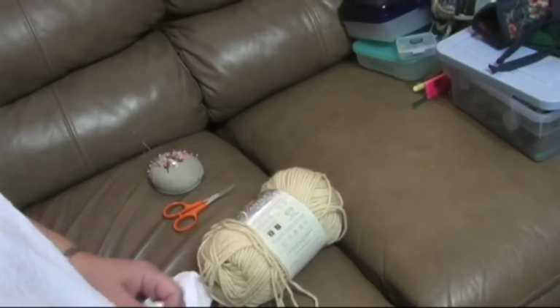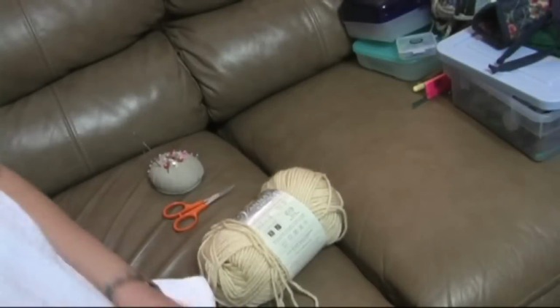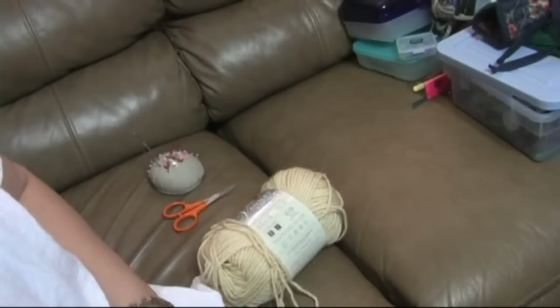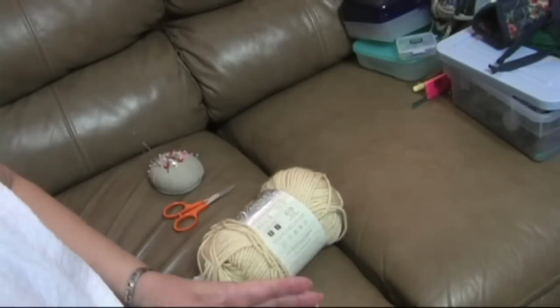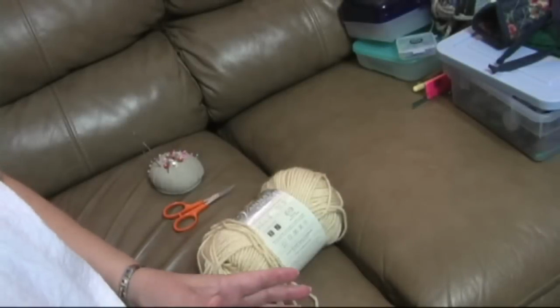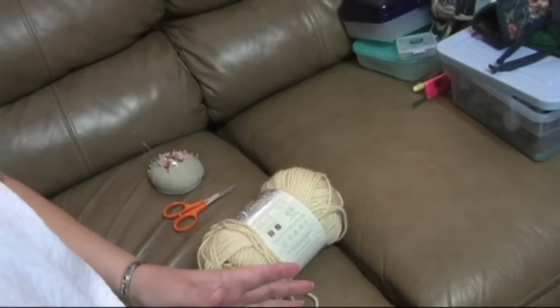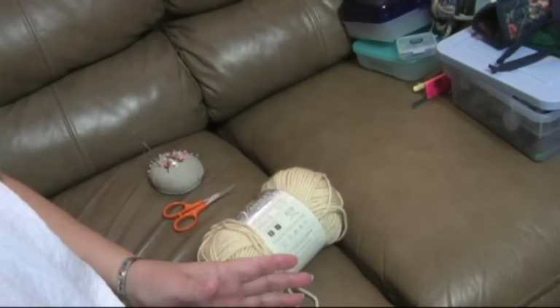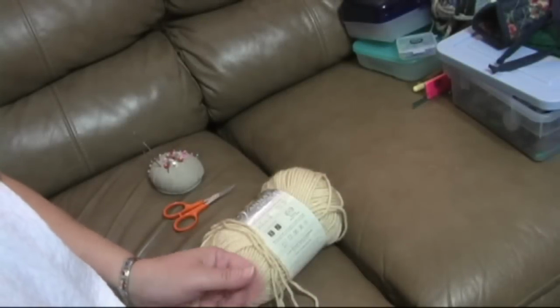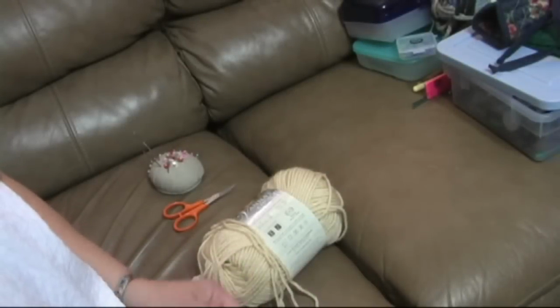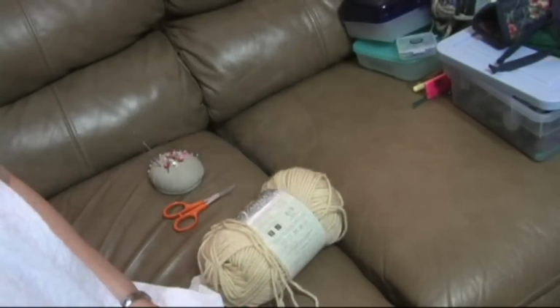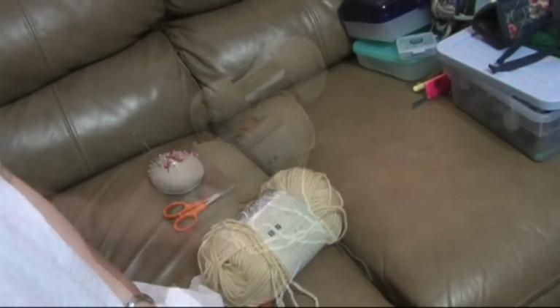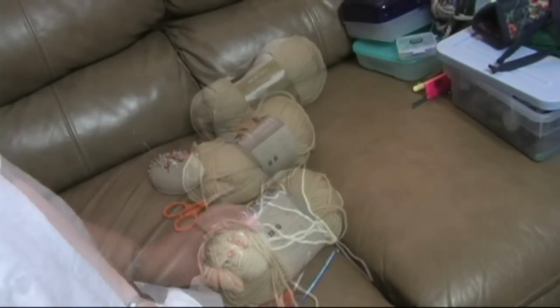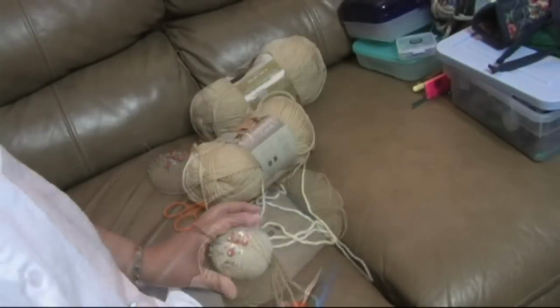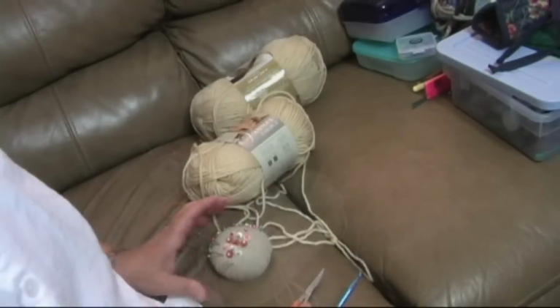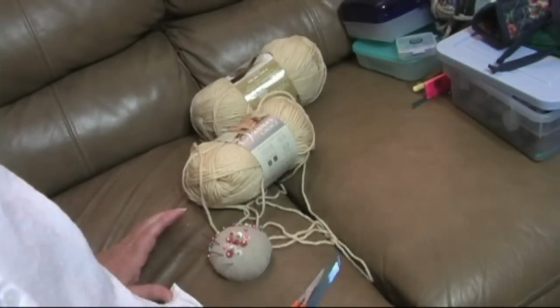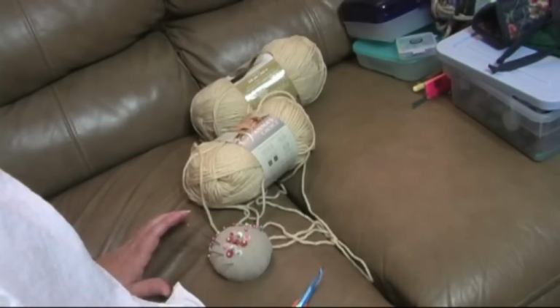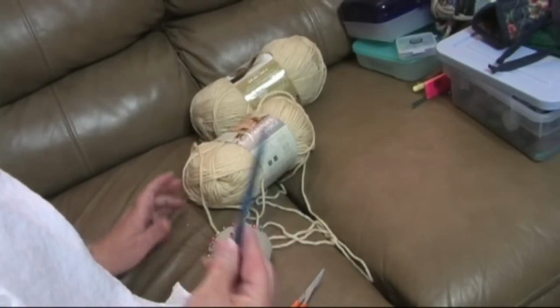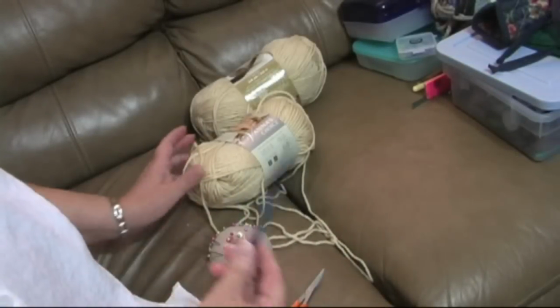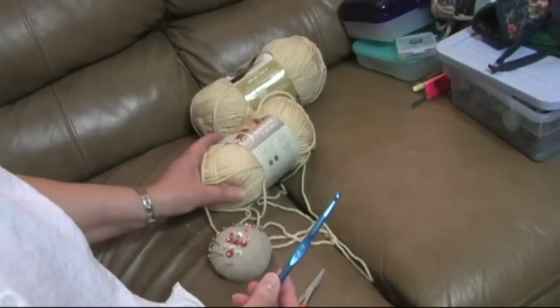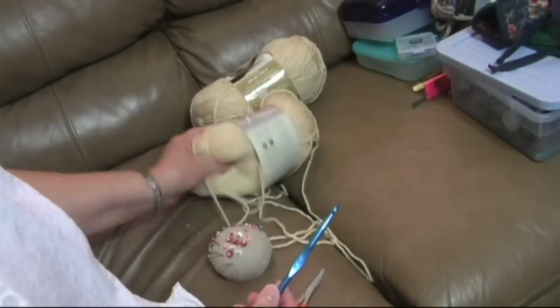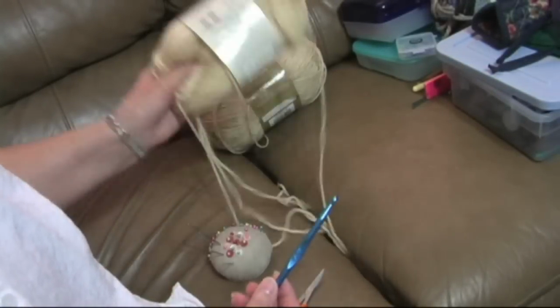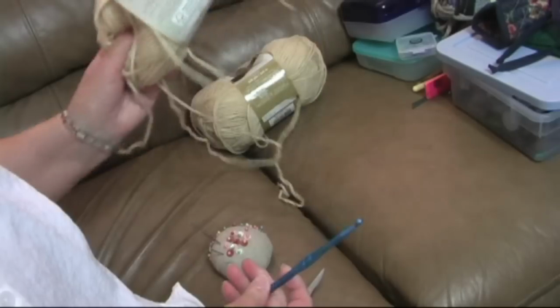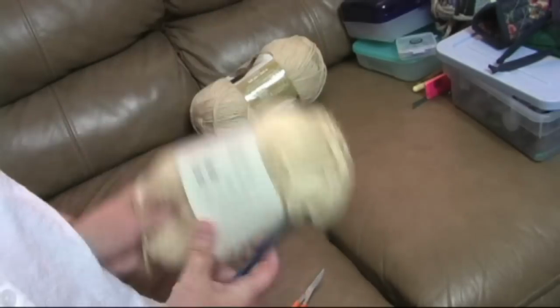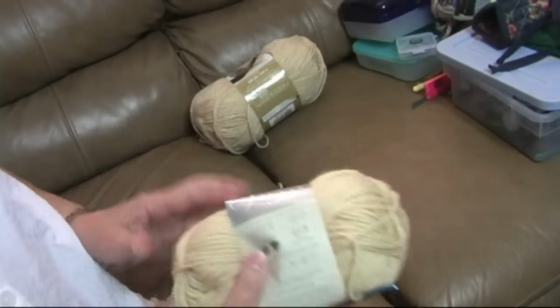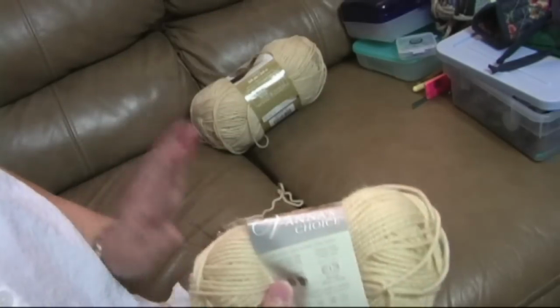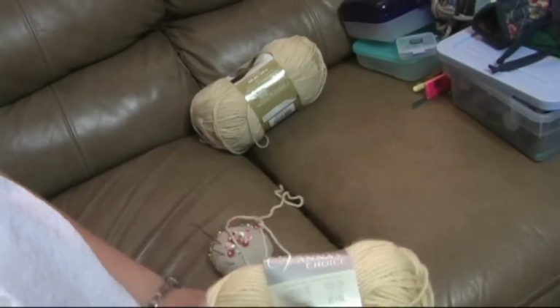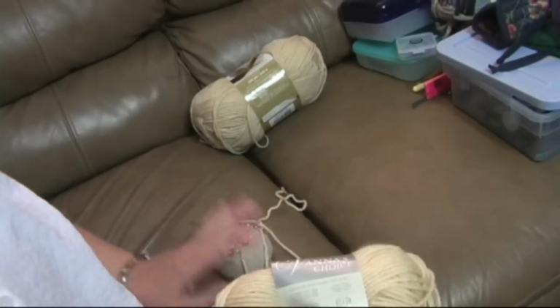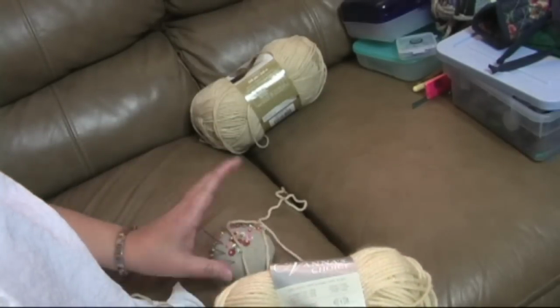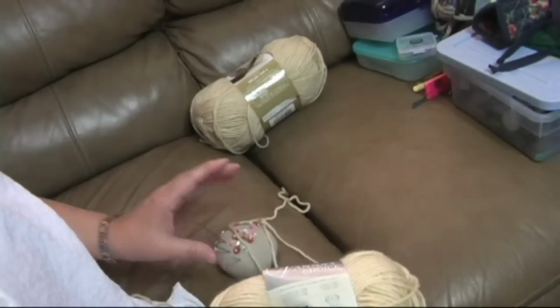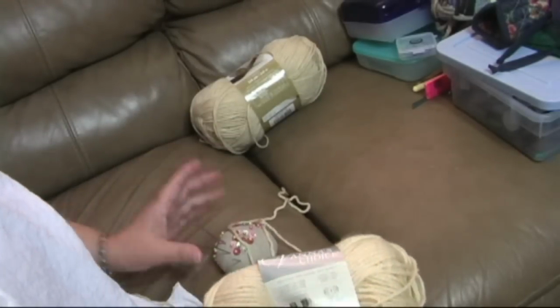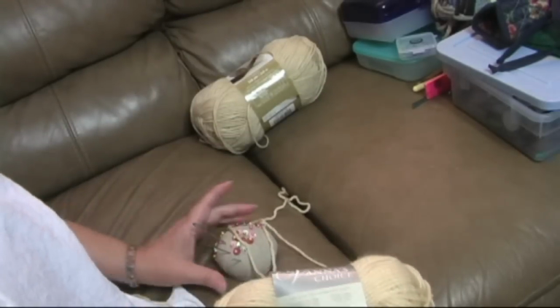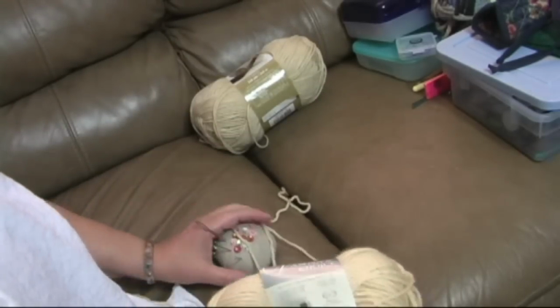Before you can crochet you need to have your supplies. To begin you just need a hook, some yarn, some scissors, and a needle.